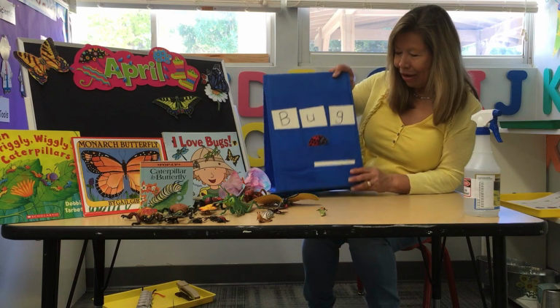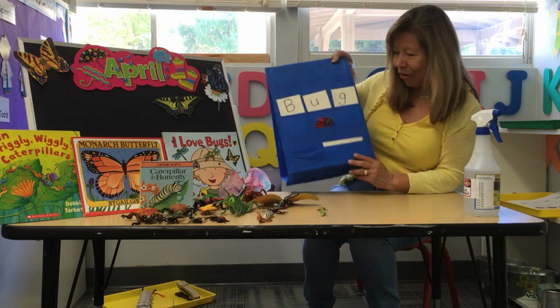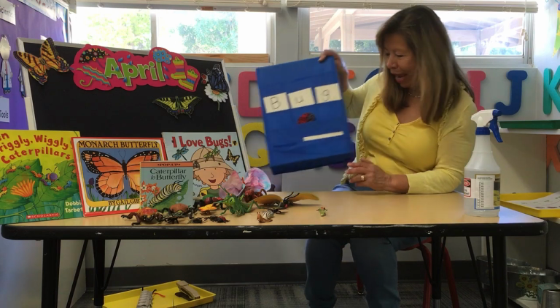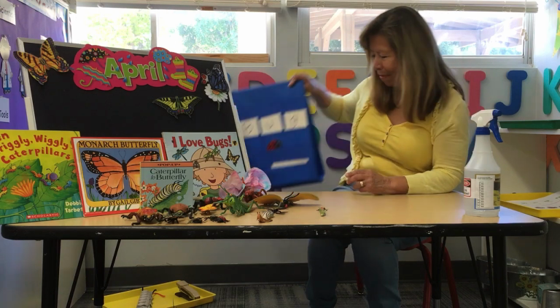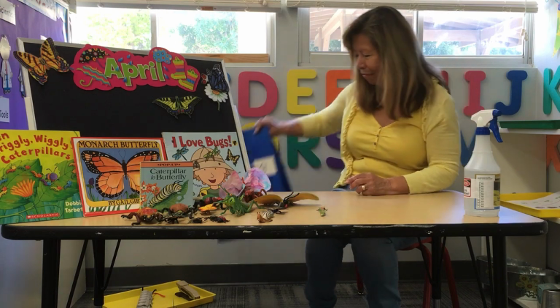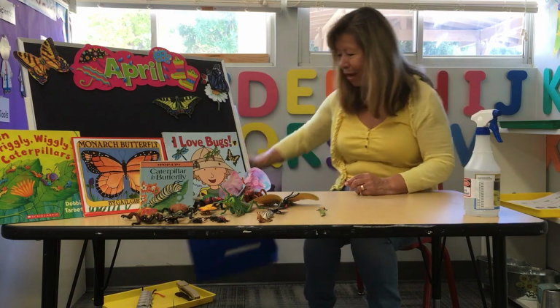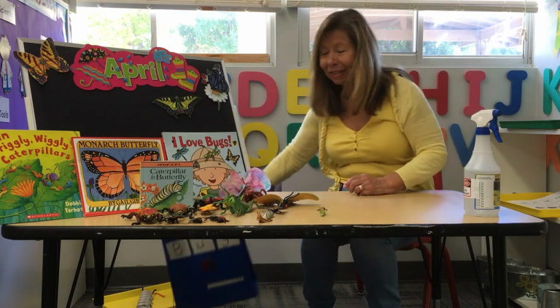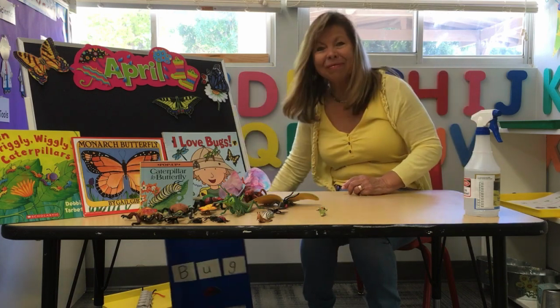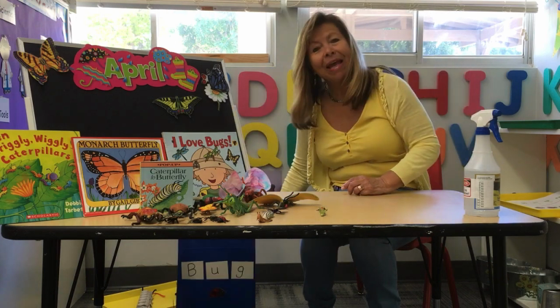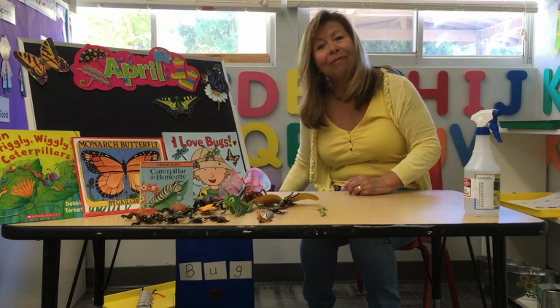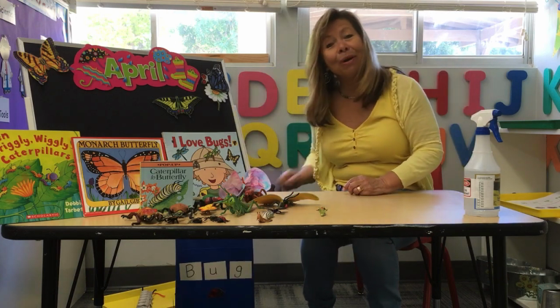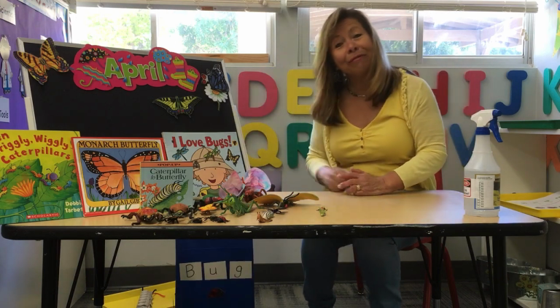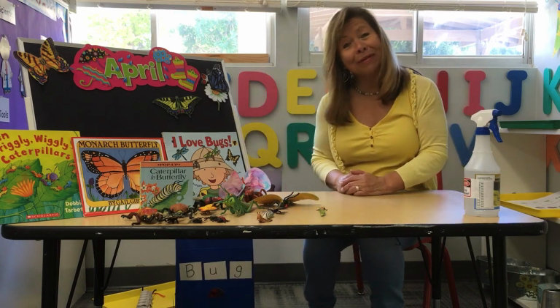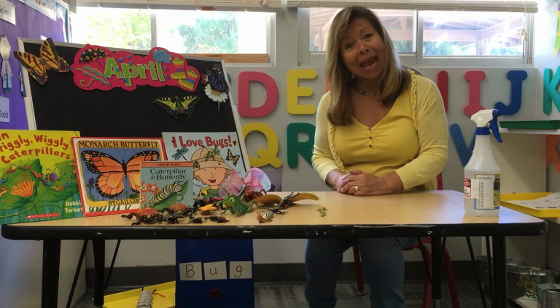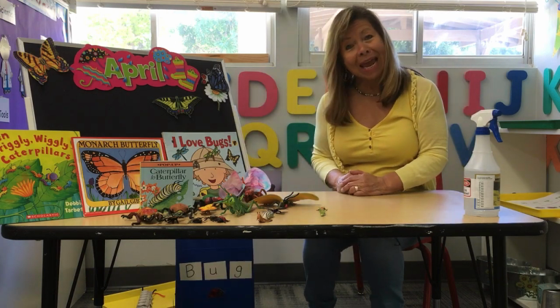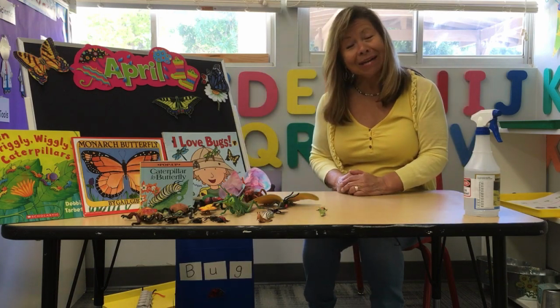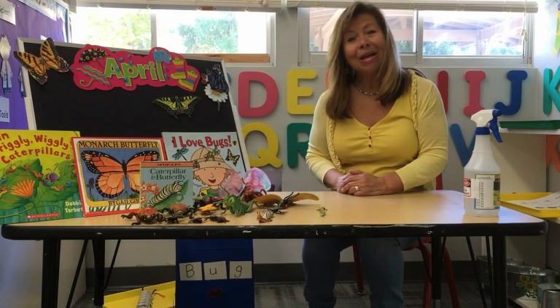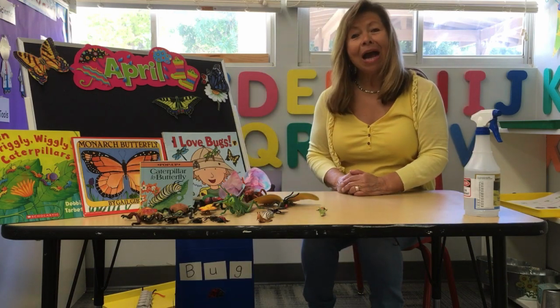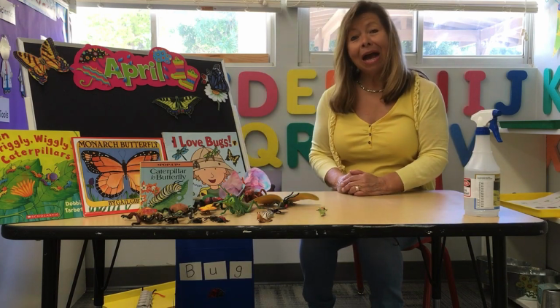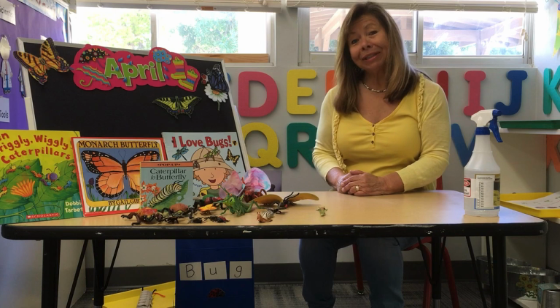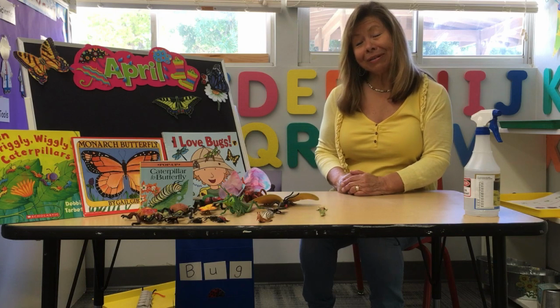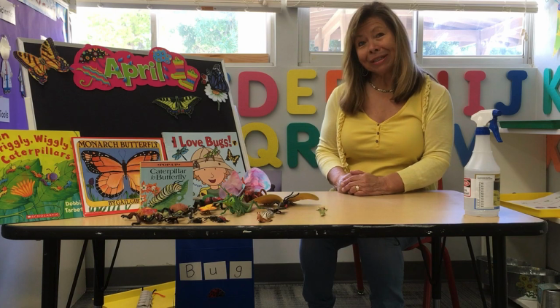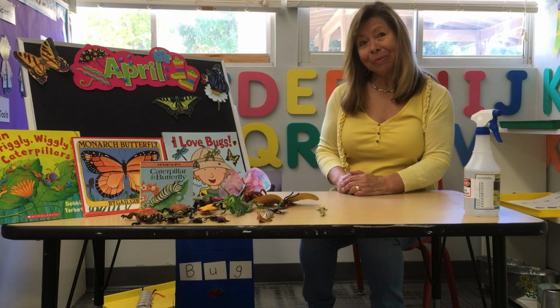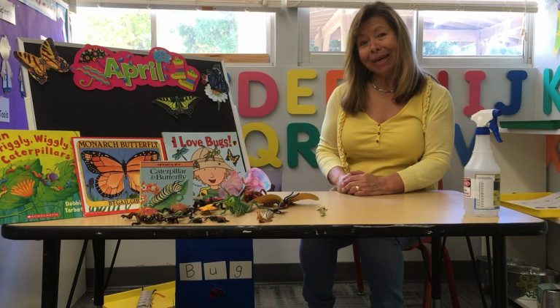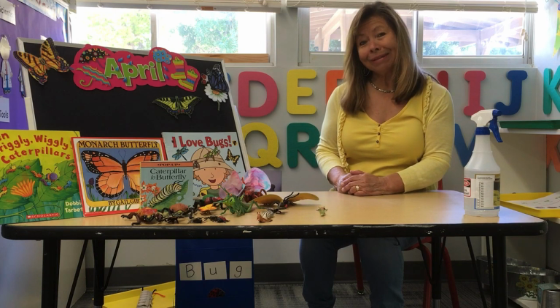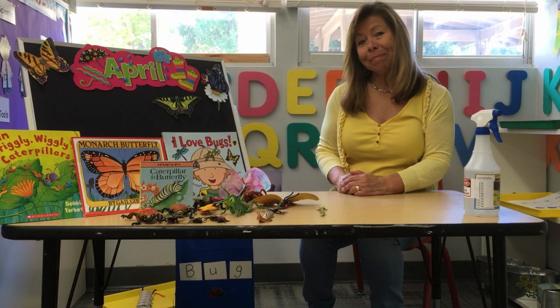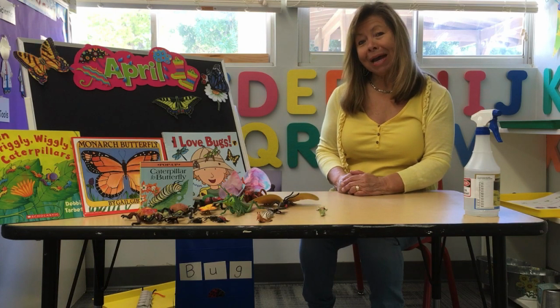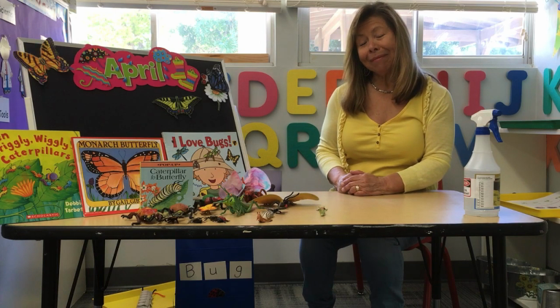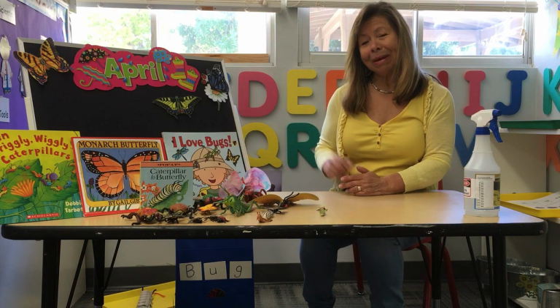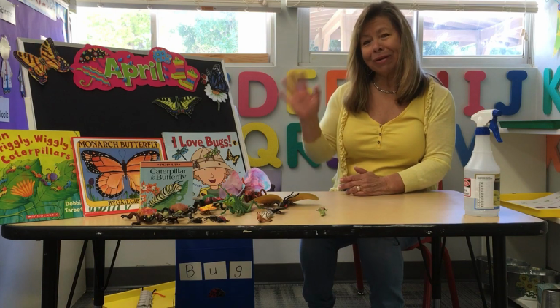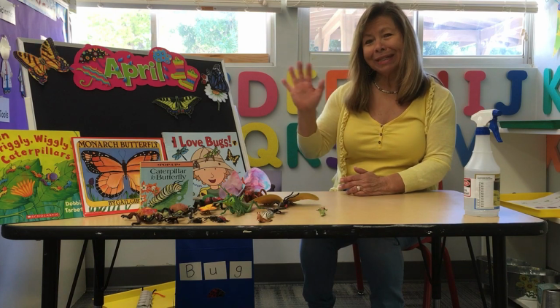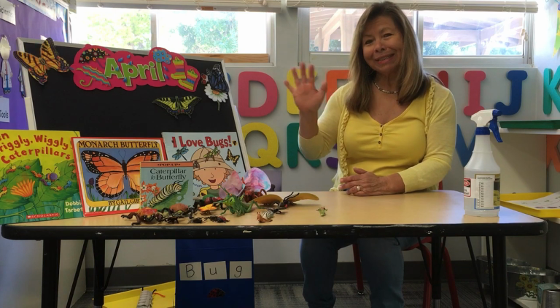Okay, my friends, have a wonderful day. I'll see you next week. Bye, my friends!